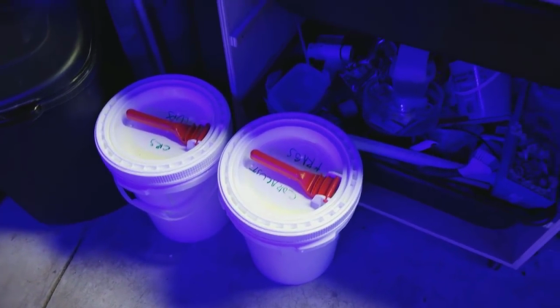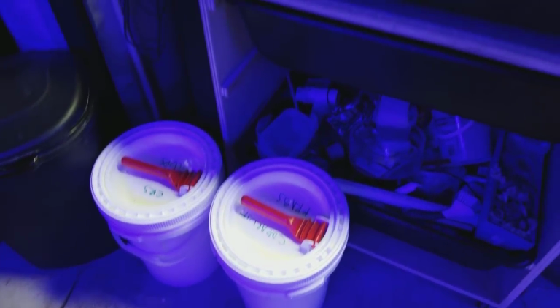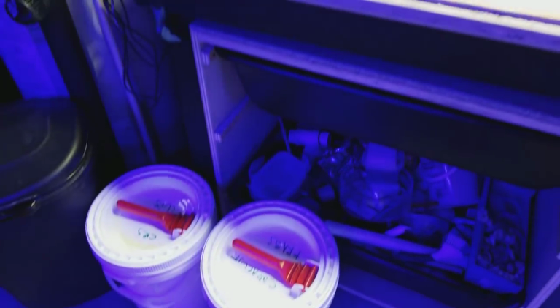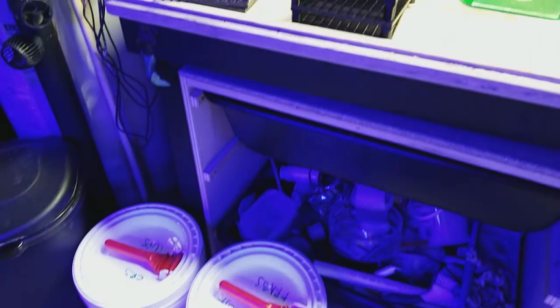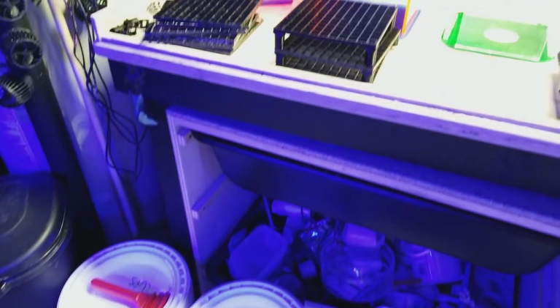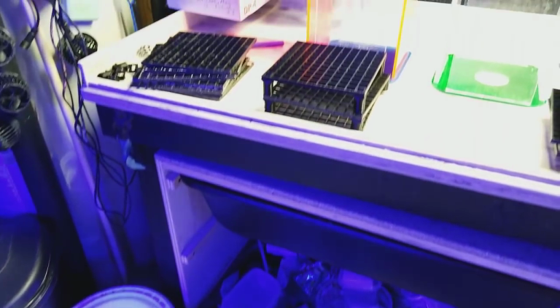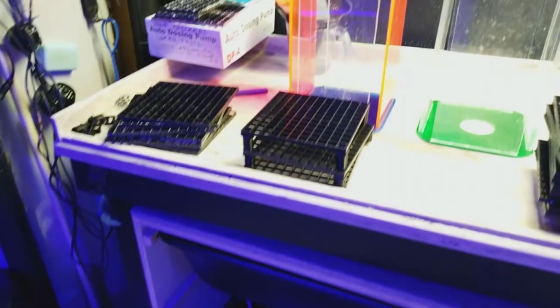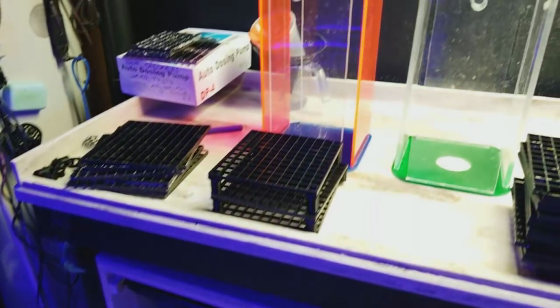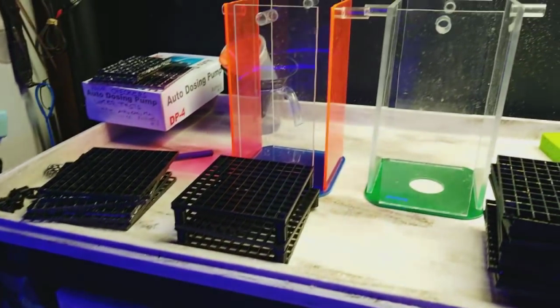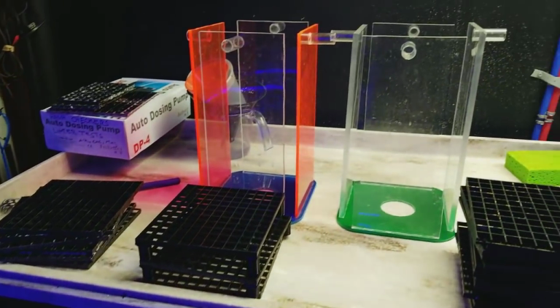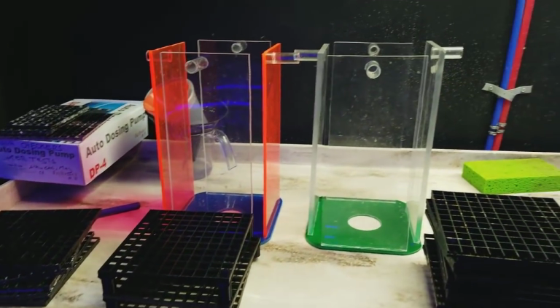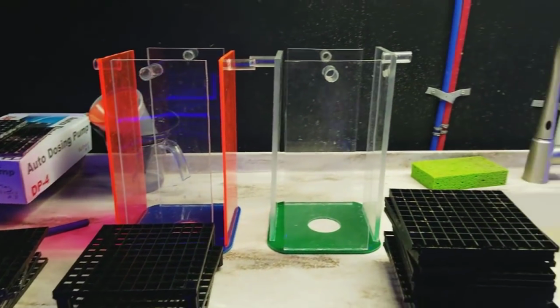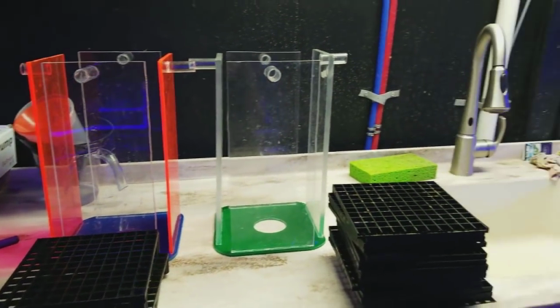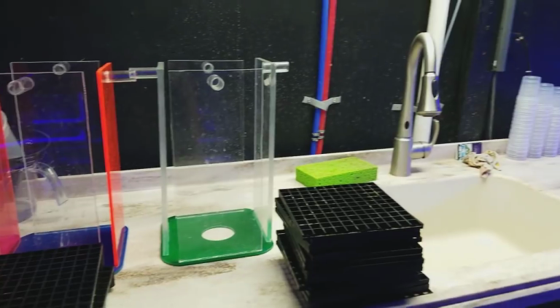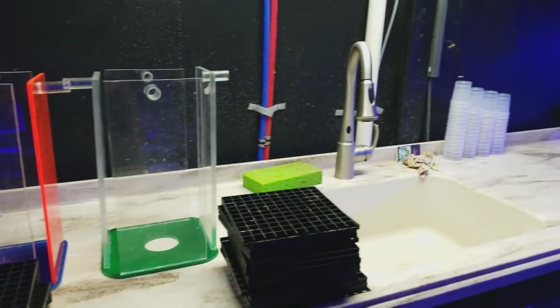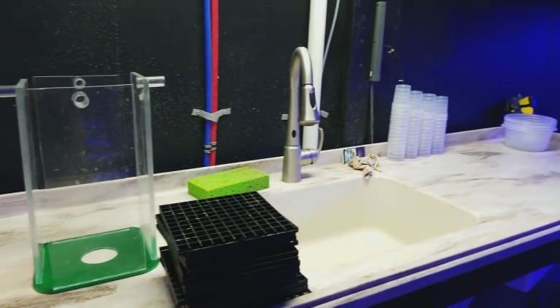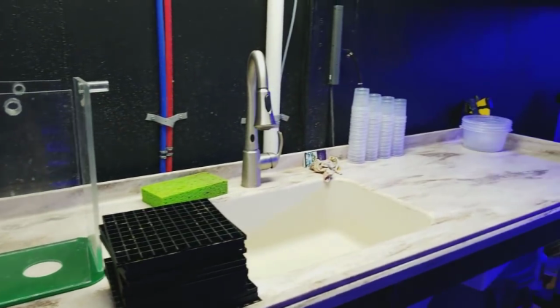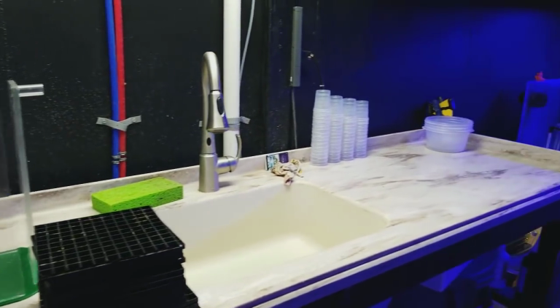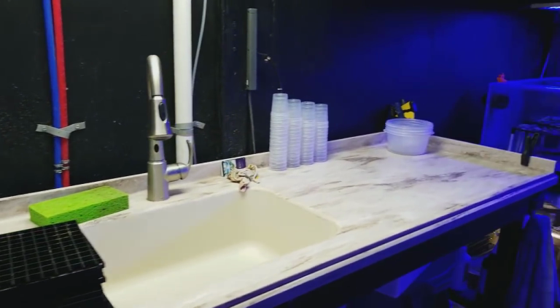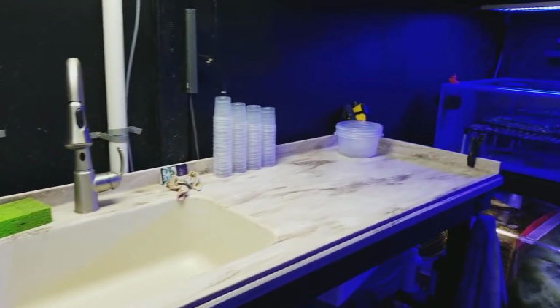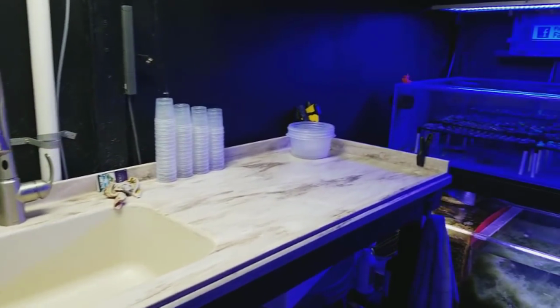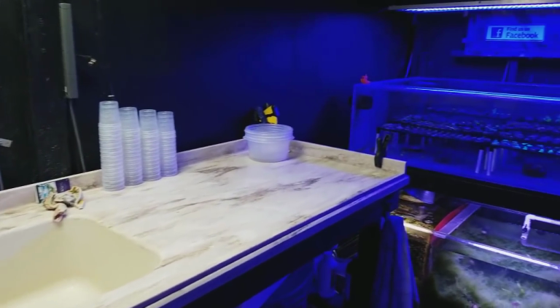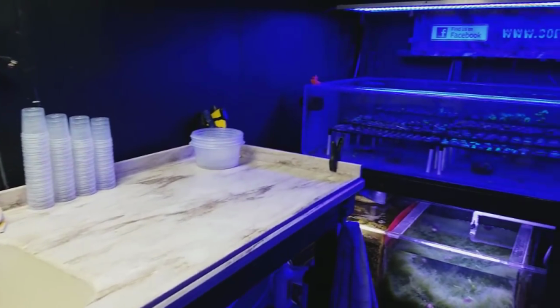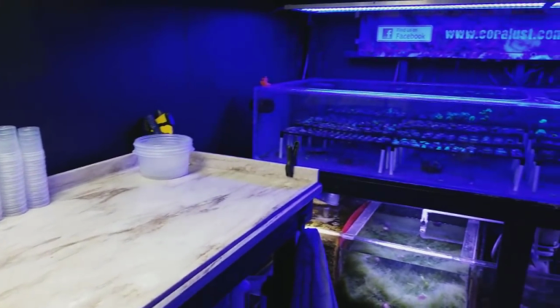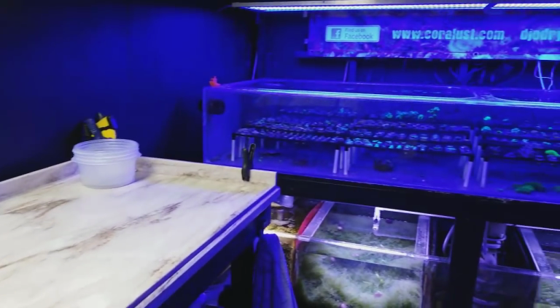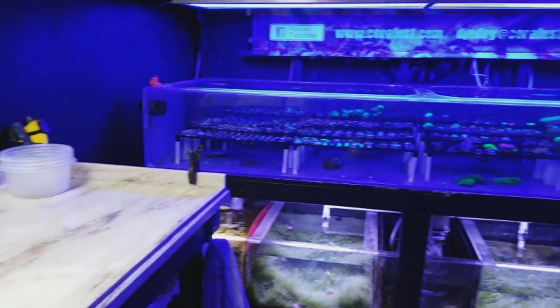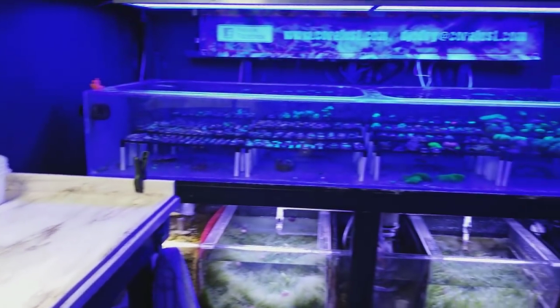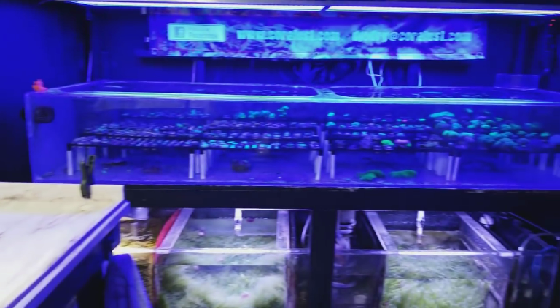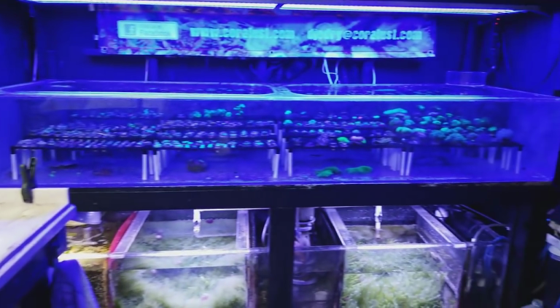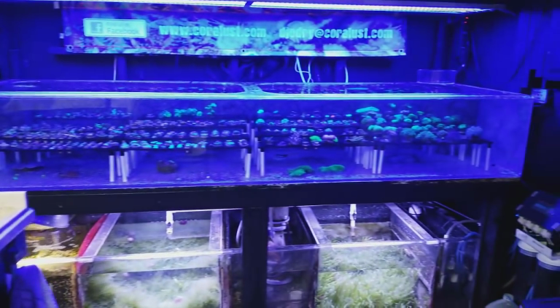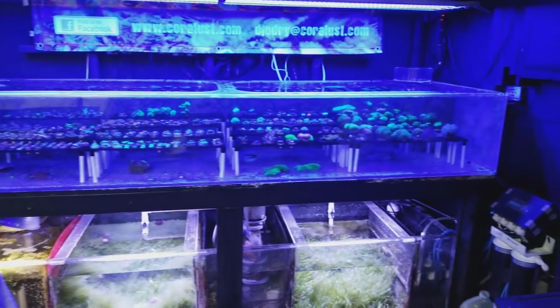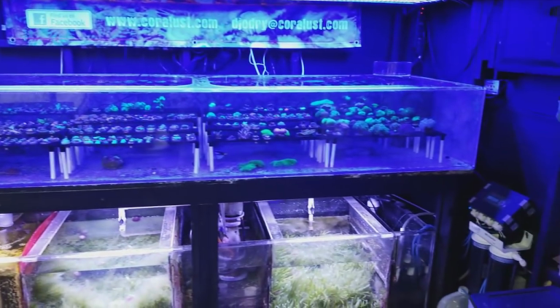You can even tip them upside down if you had to and they'd still be safe. More updates coming.